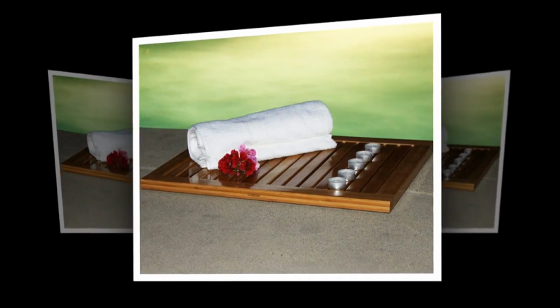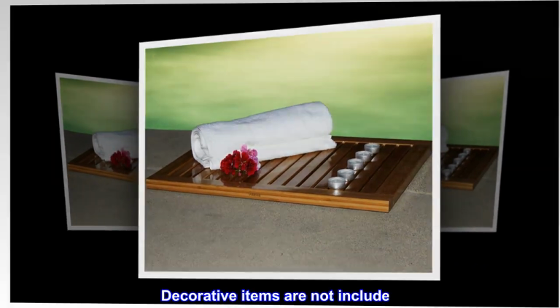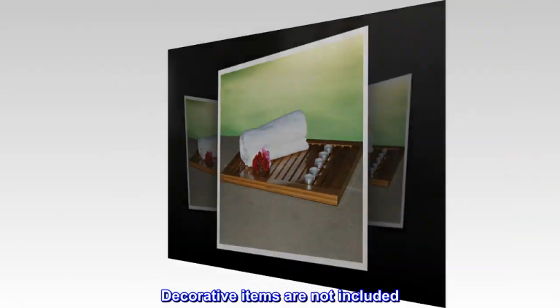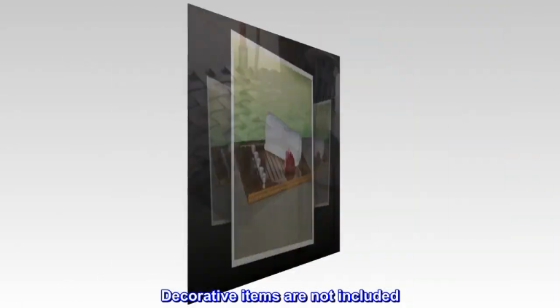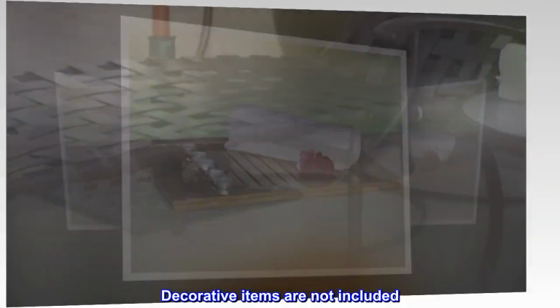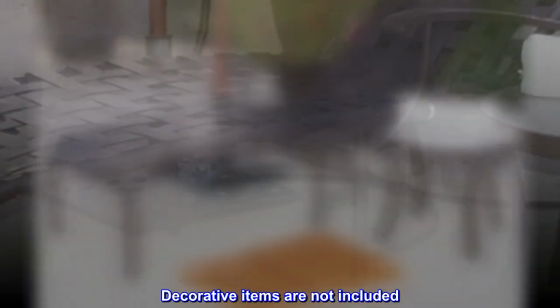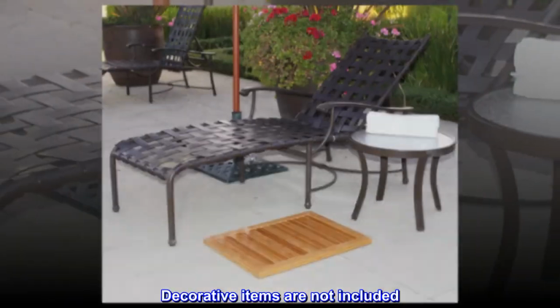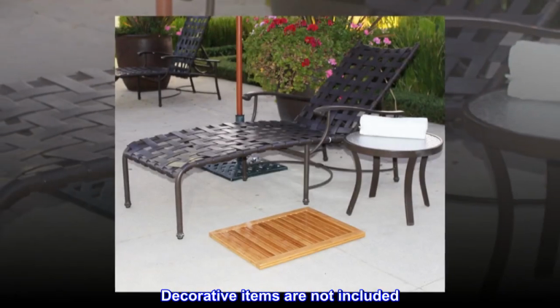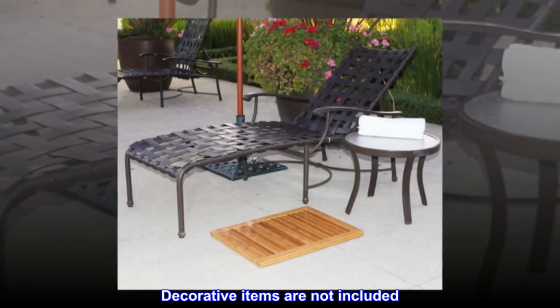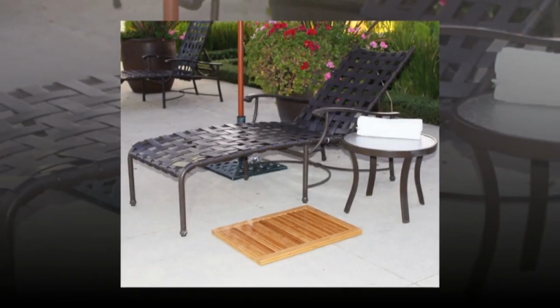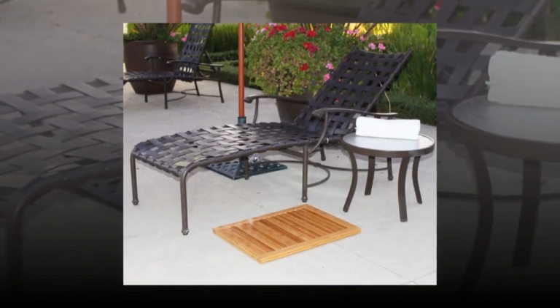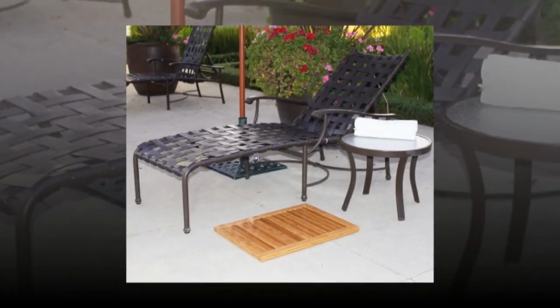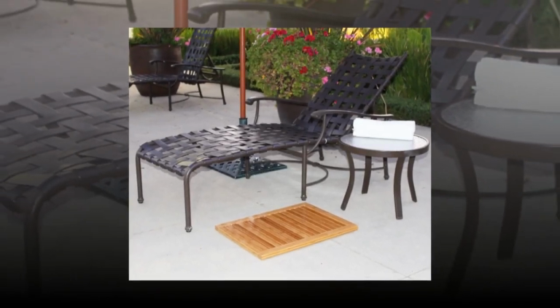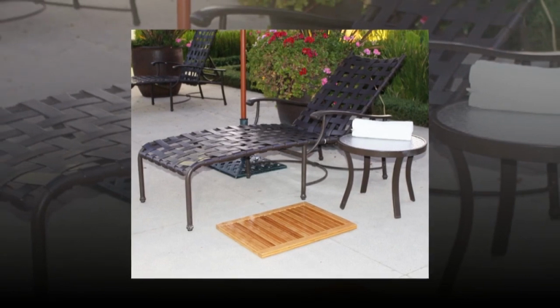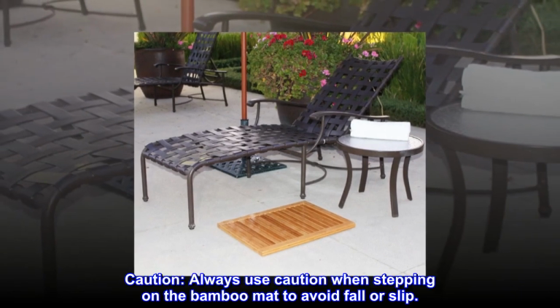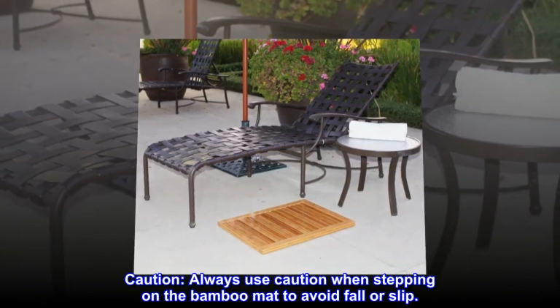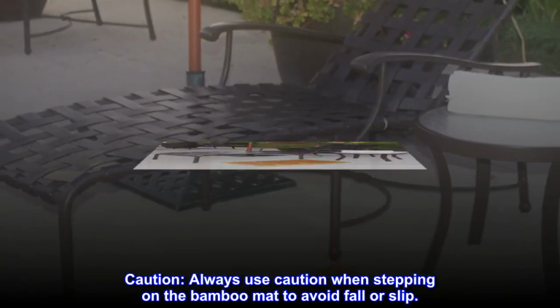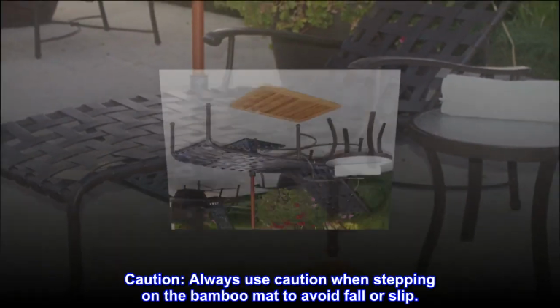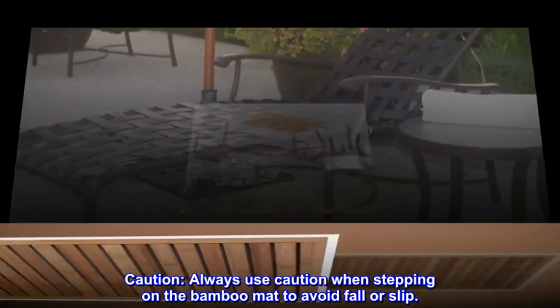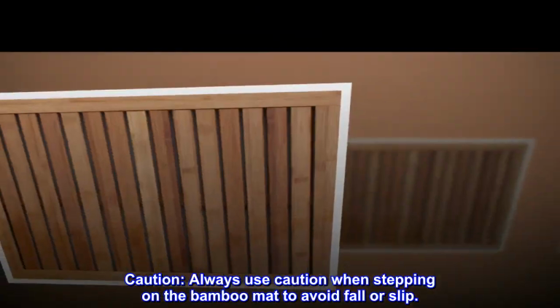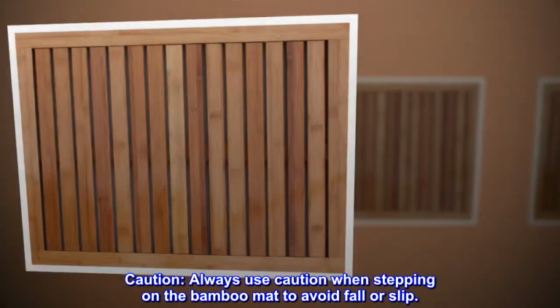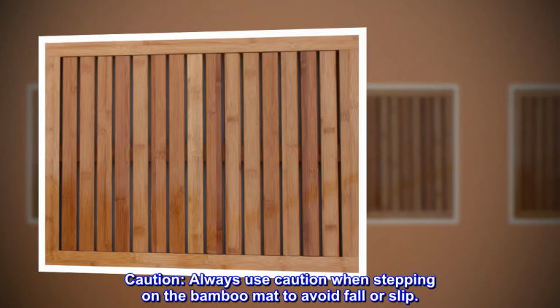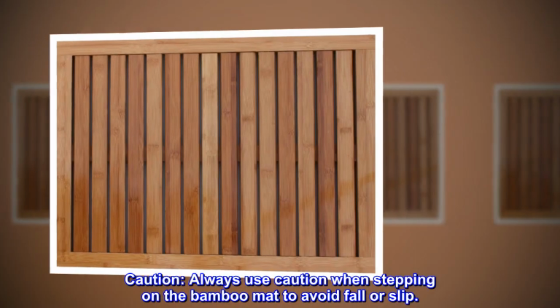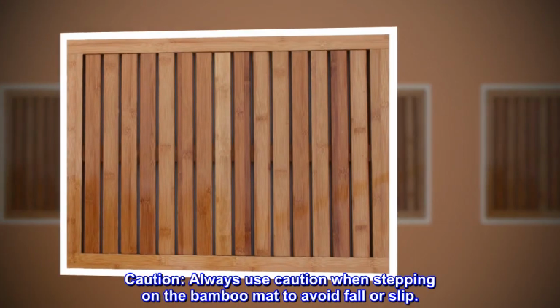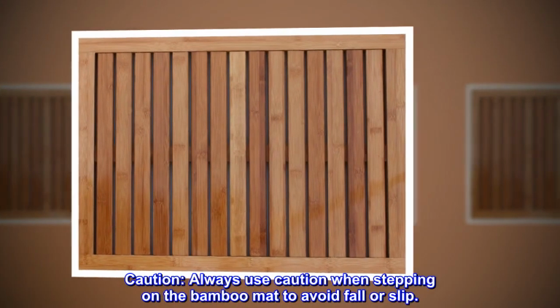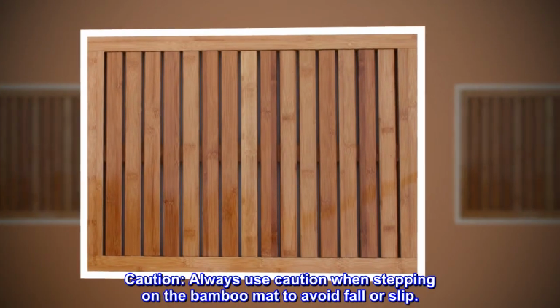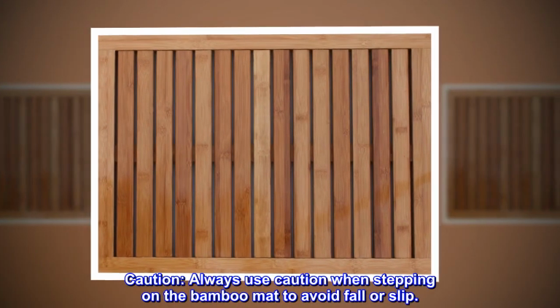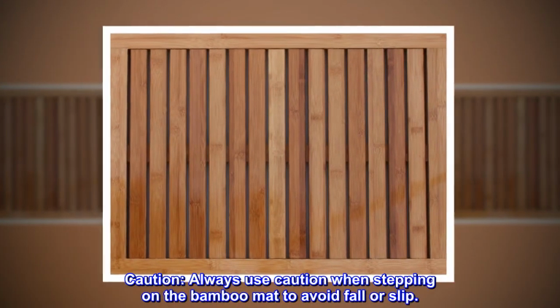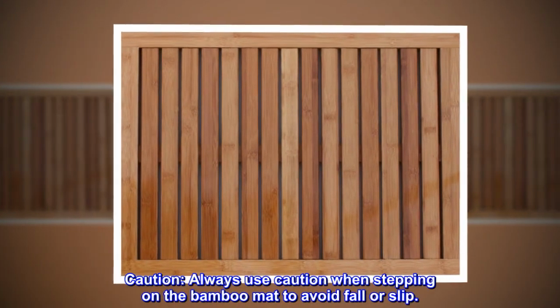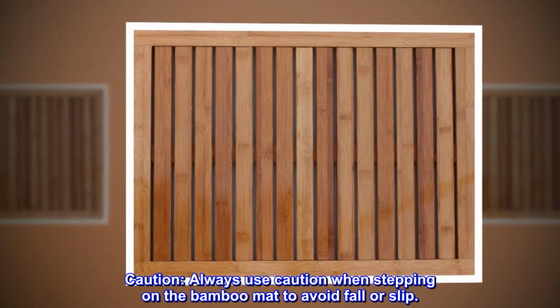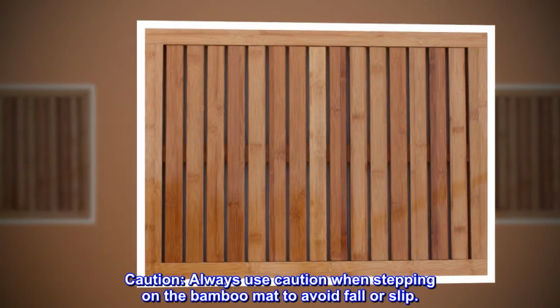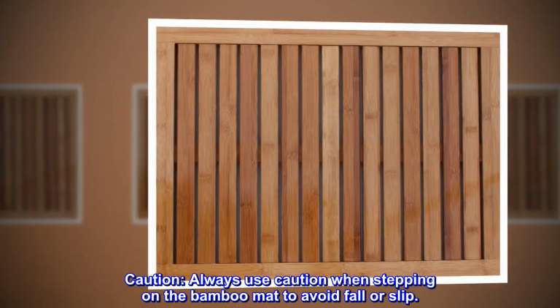Decorative items are not included. Caution: always use caution when stepping on the bamboo mat to avoid fall or slip.